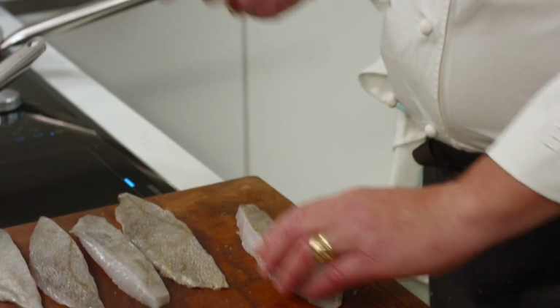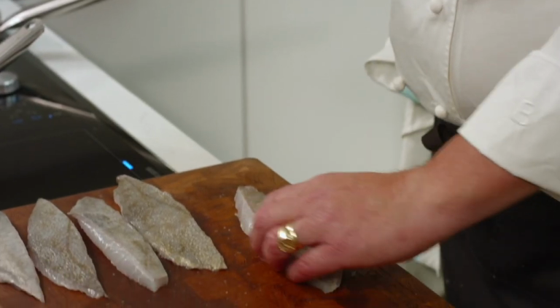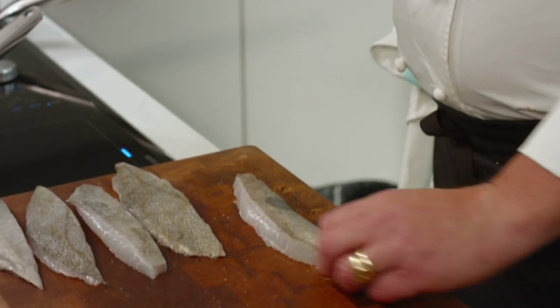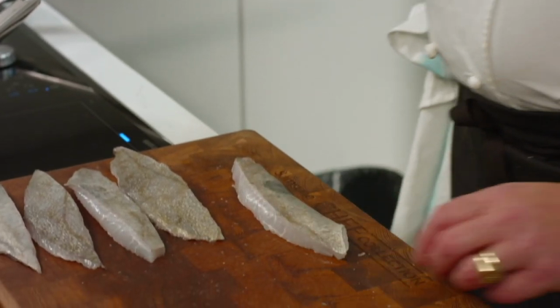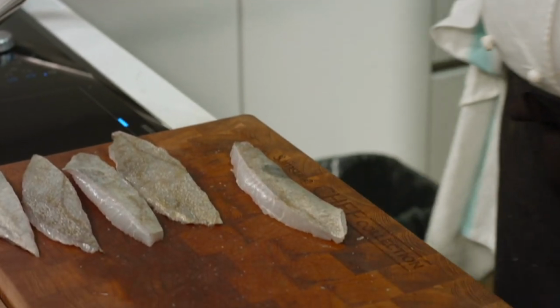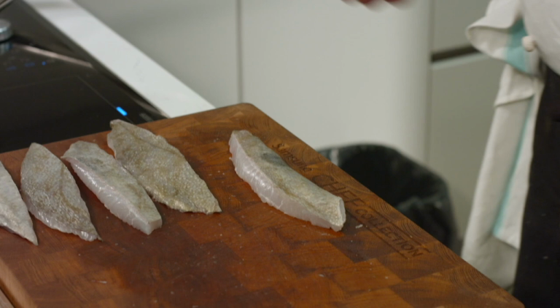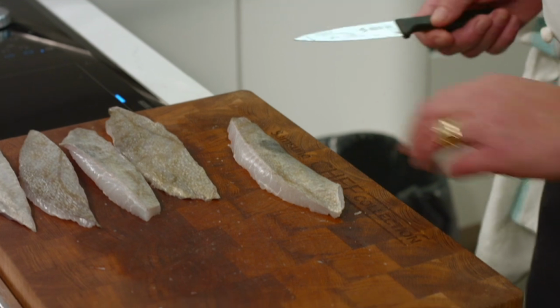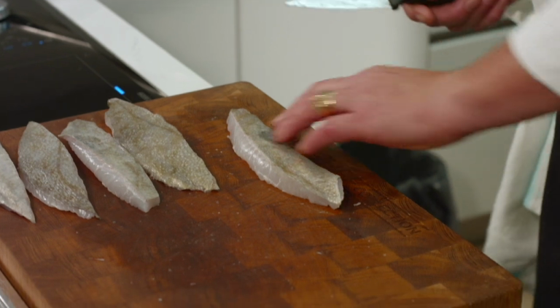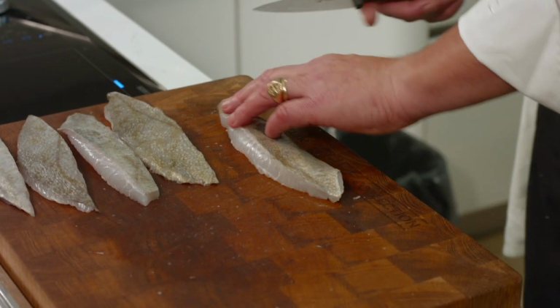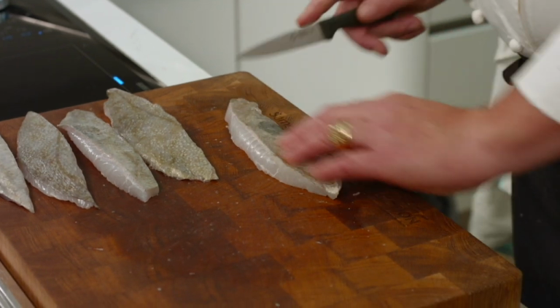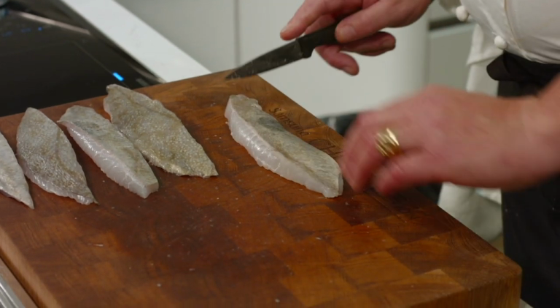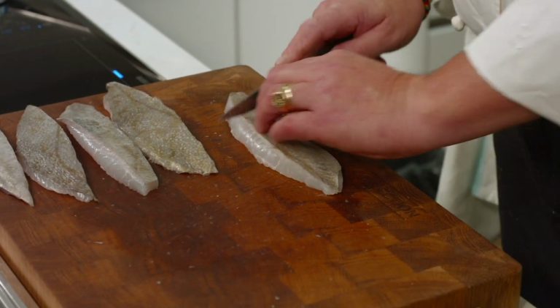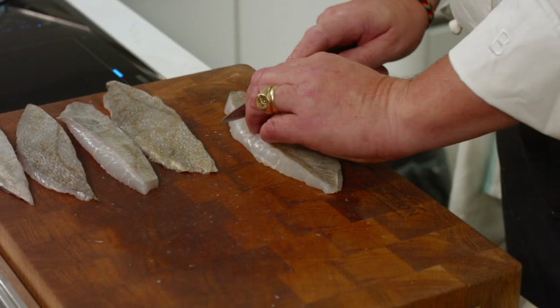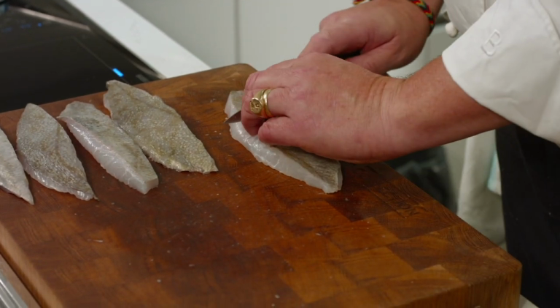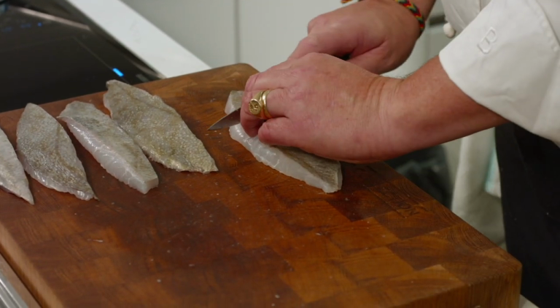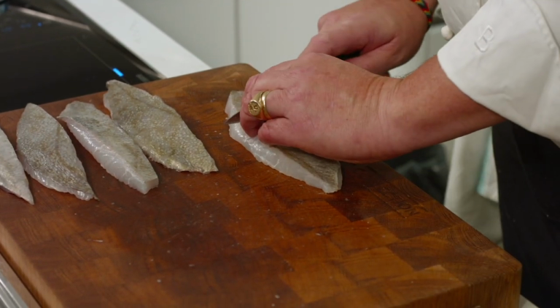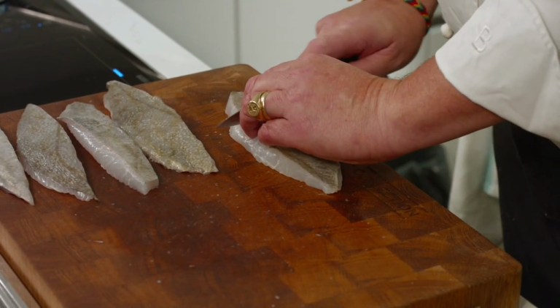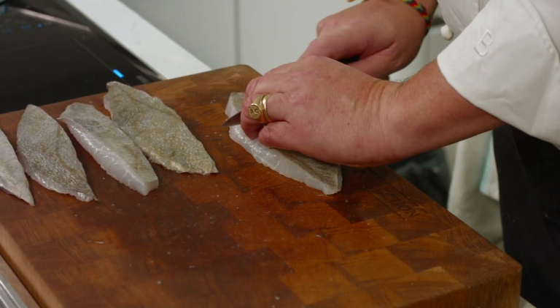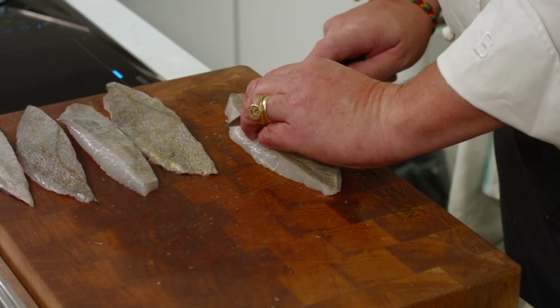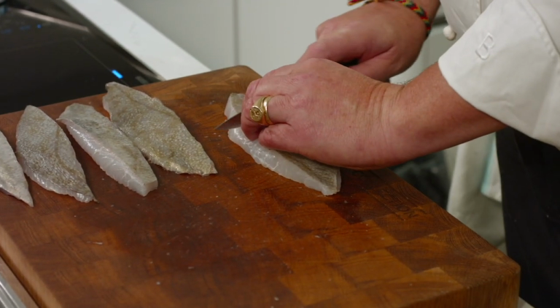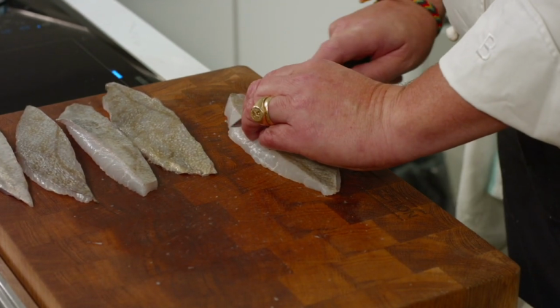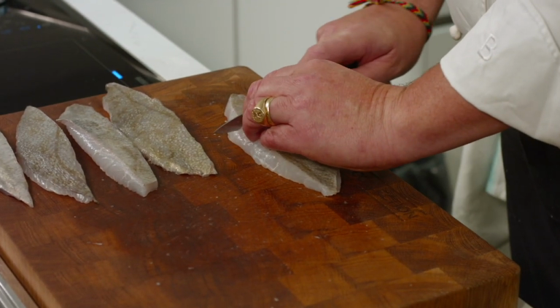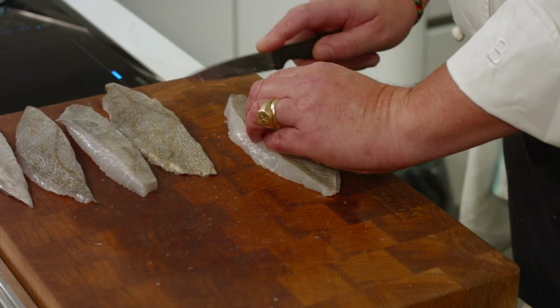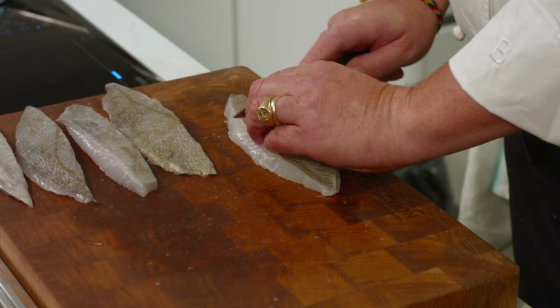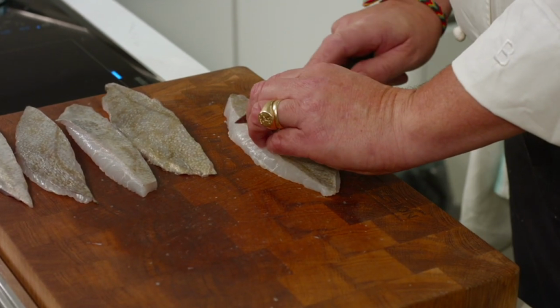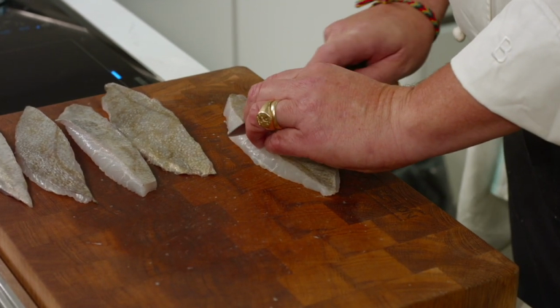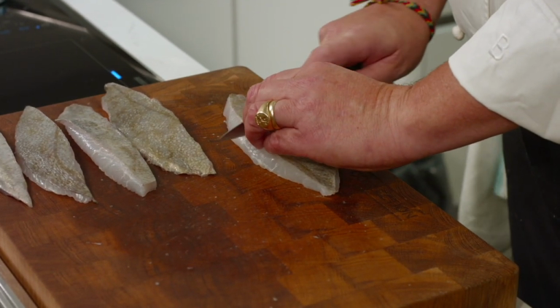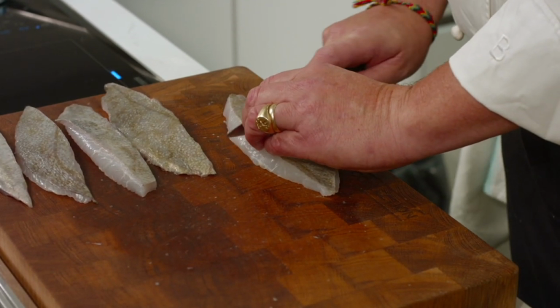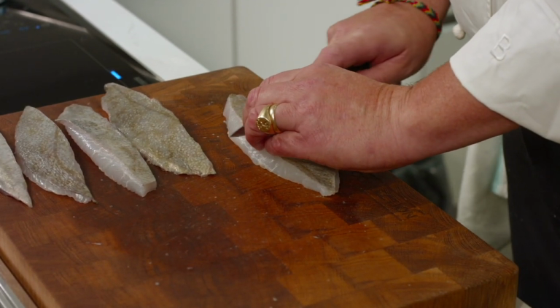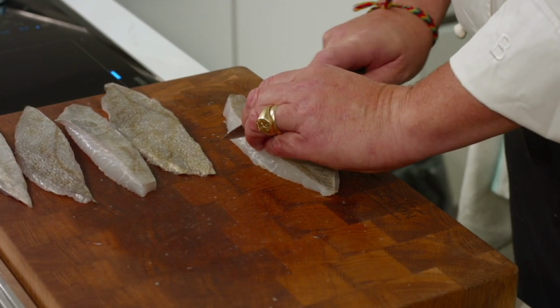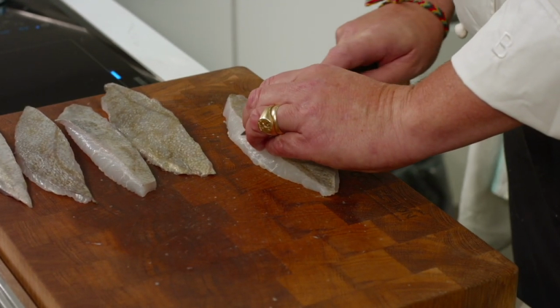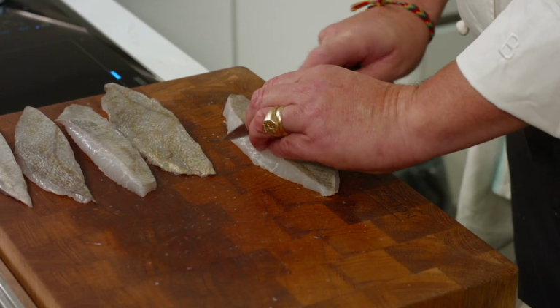So I have a nice sharp knife. I am going to make some little incisions here, and the reason I am doing that is I don't want the fish to curl up.